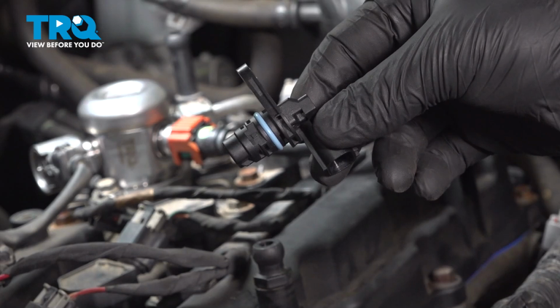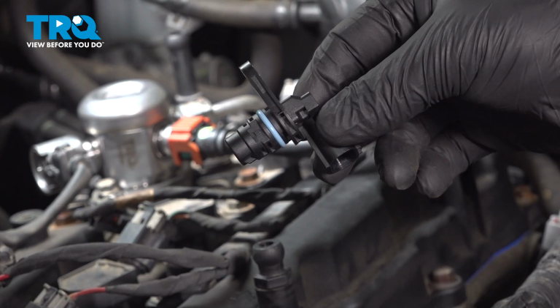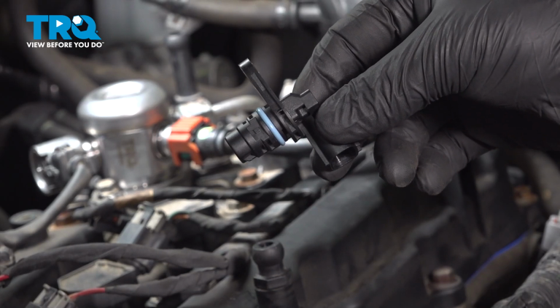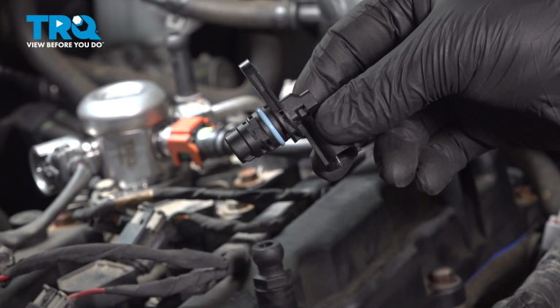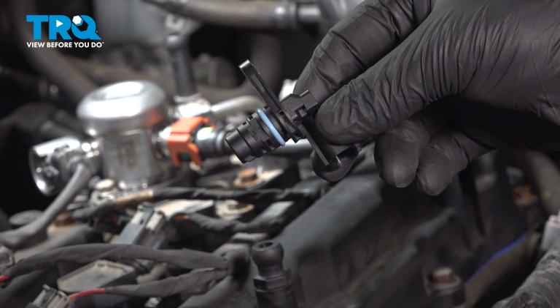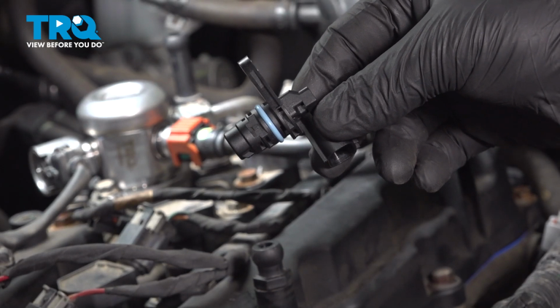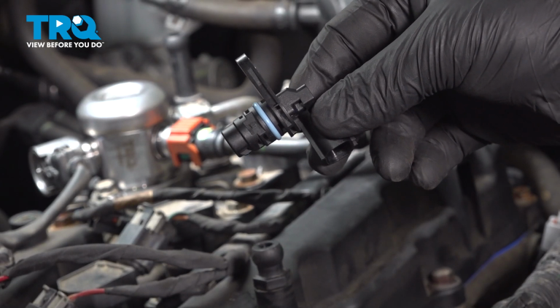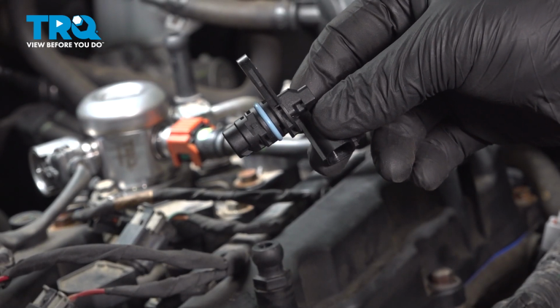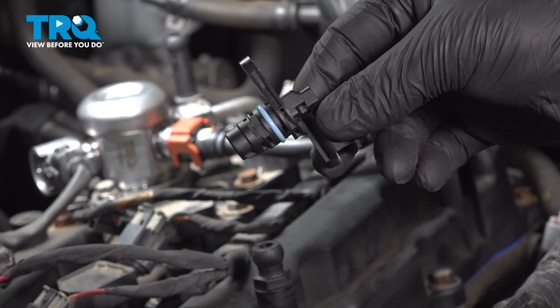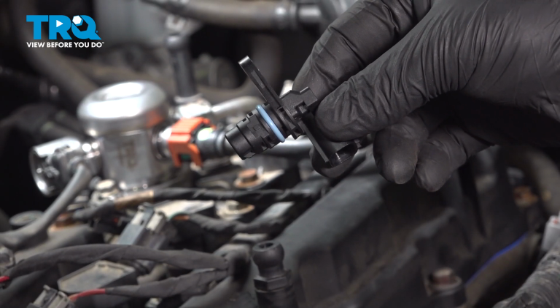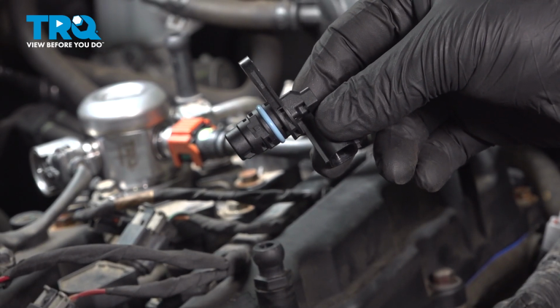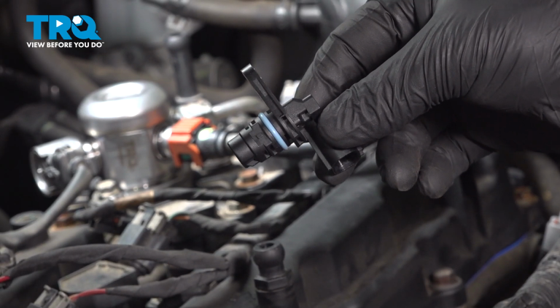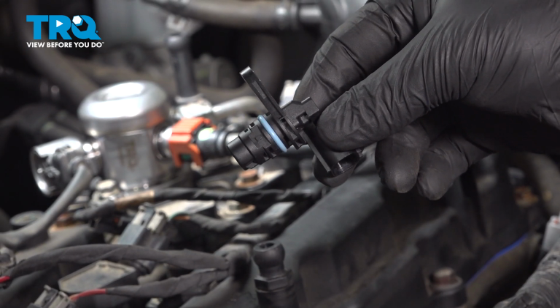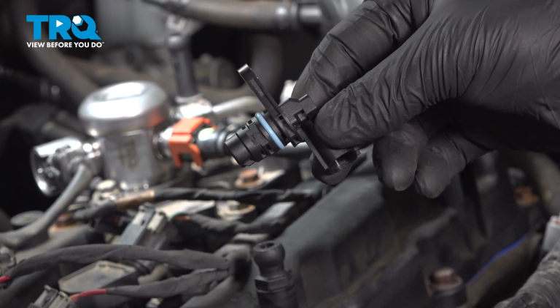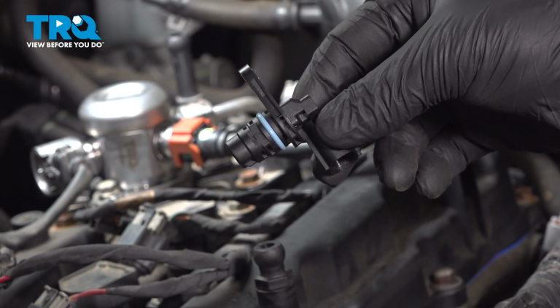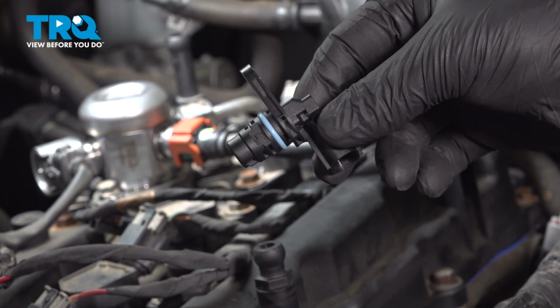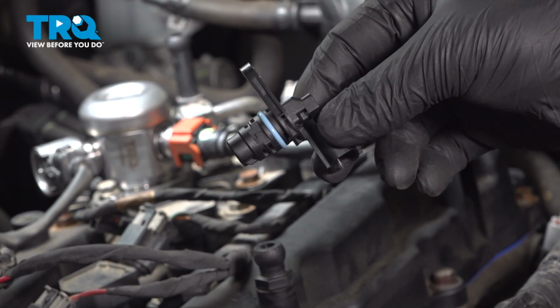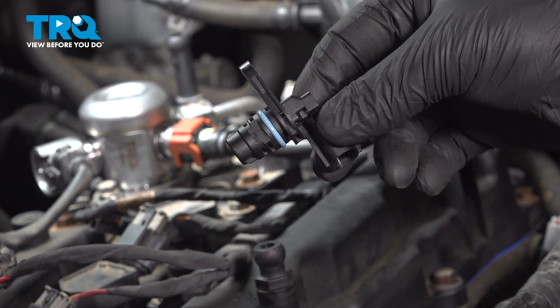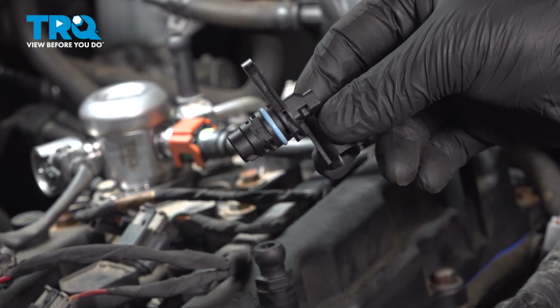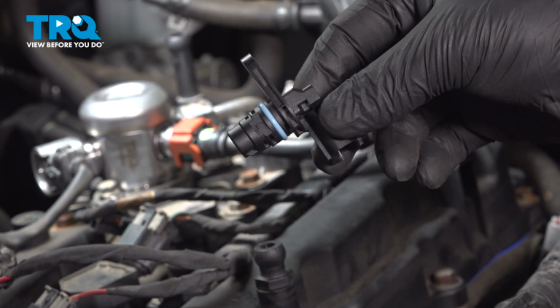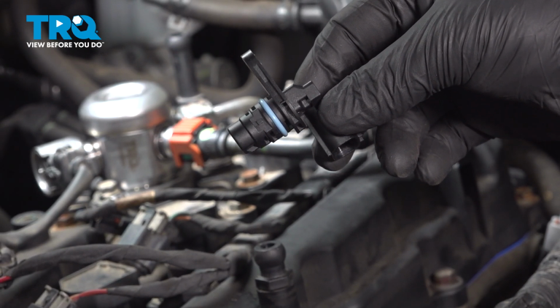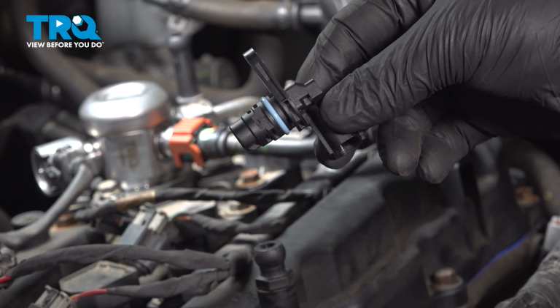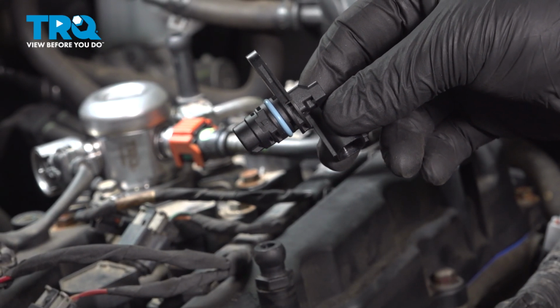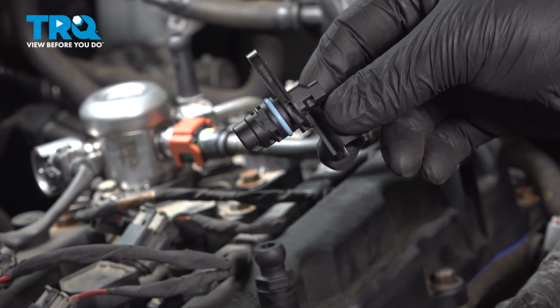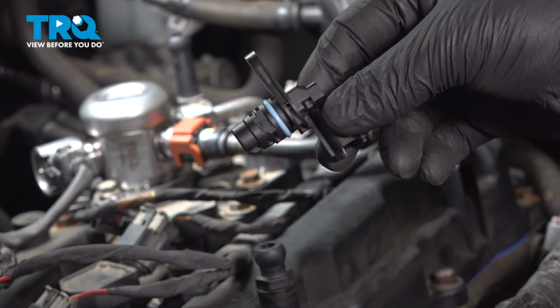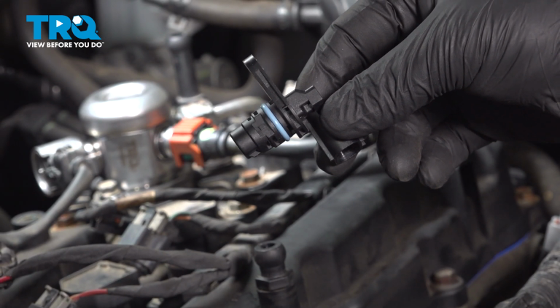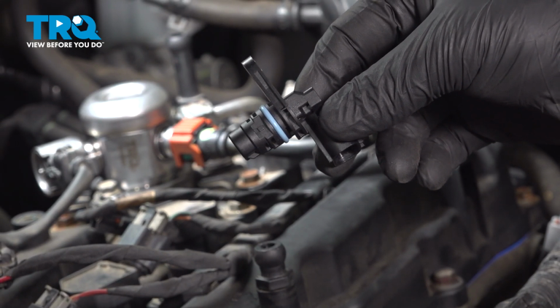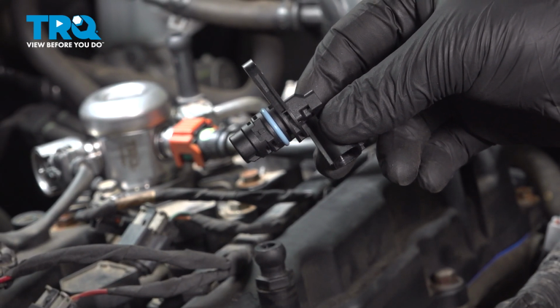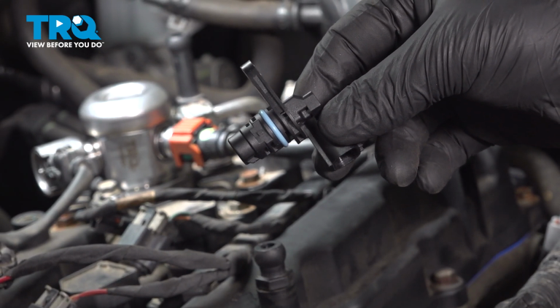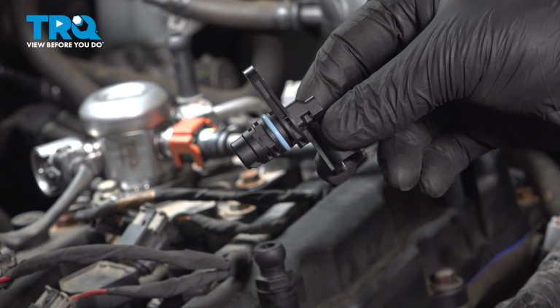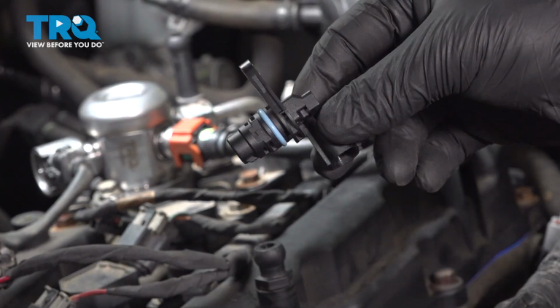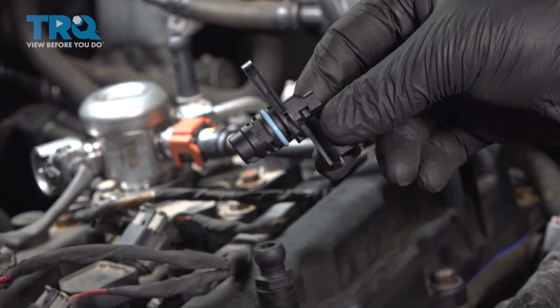In this video, we're going to show you how to replace a camshaft position sensor on your Hyundai Sonata. Let's get started.